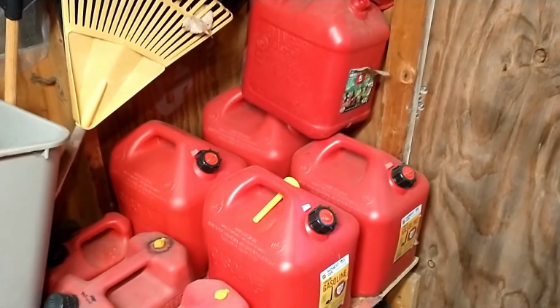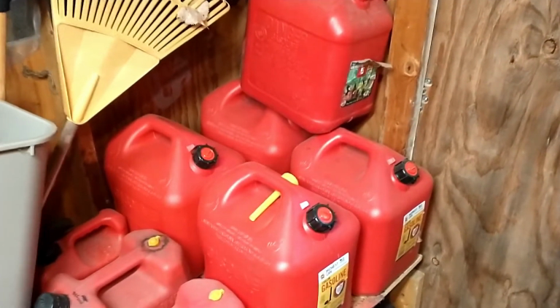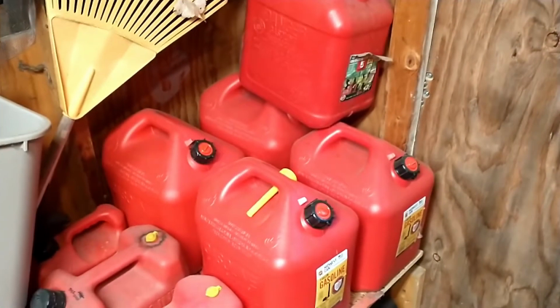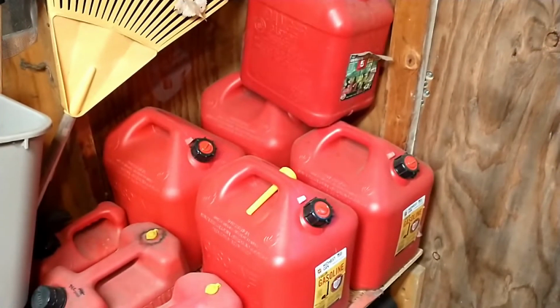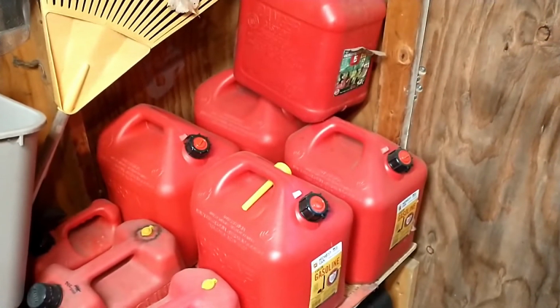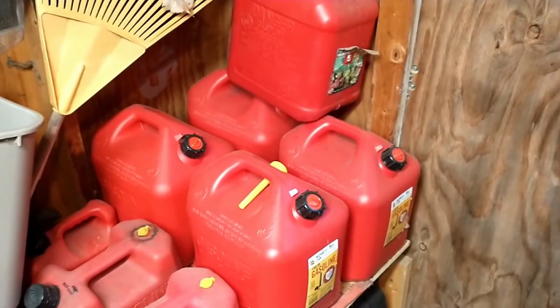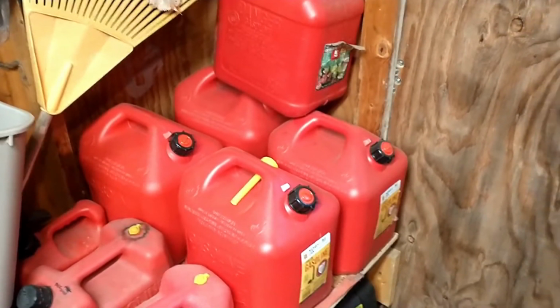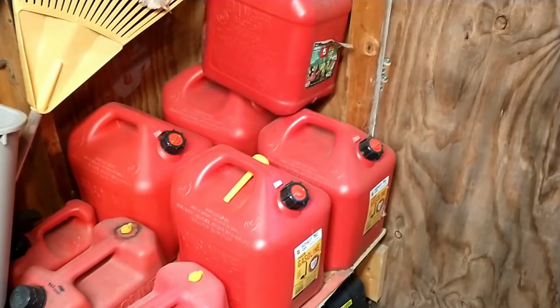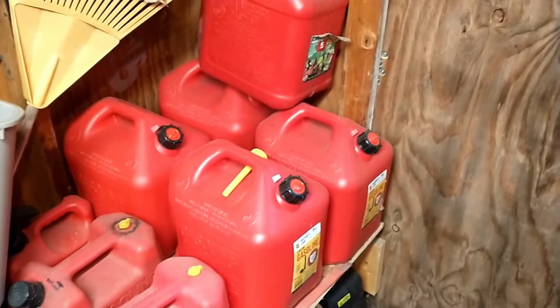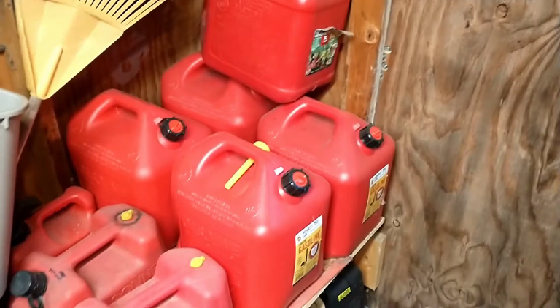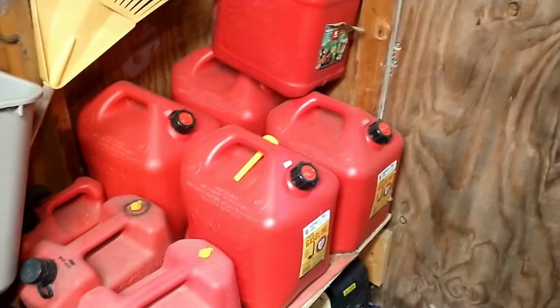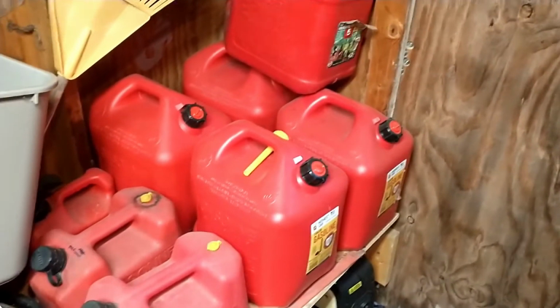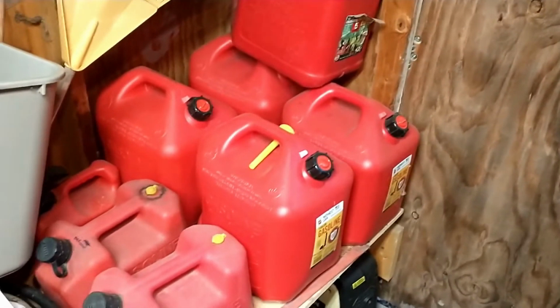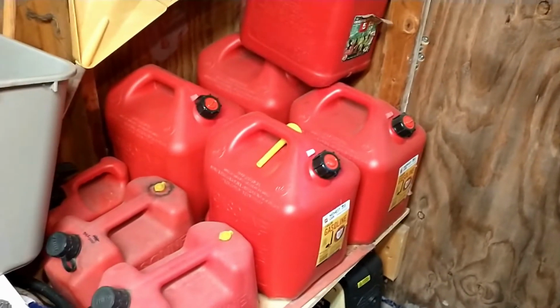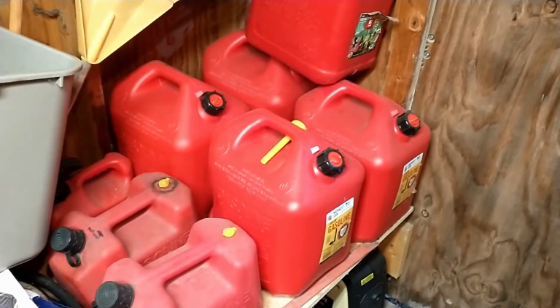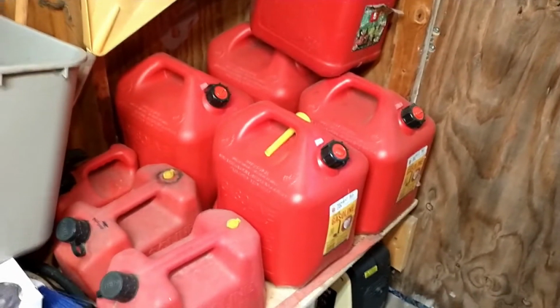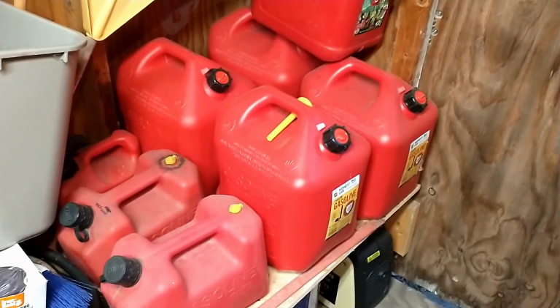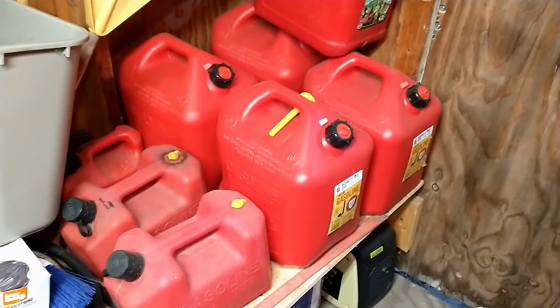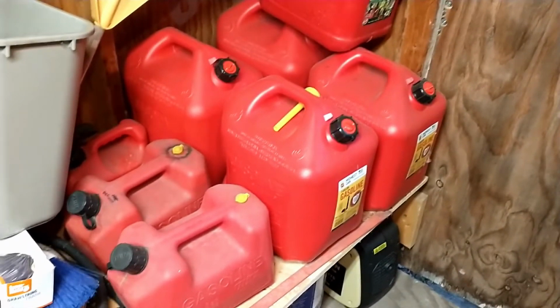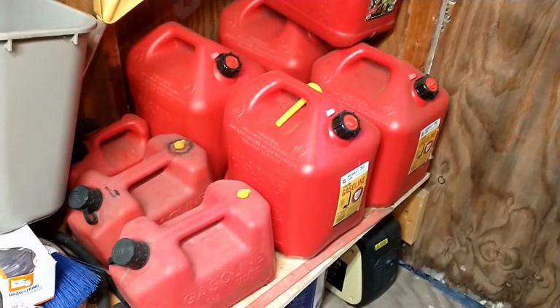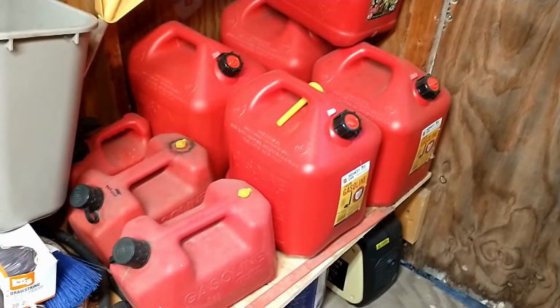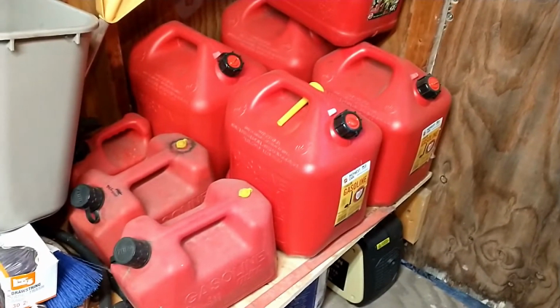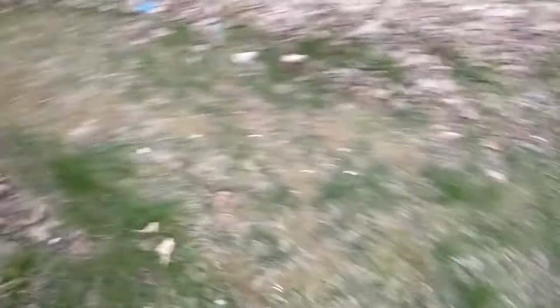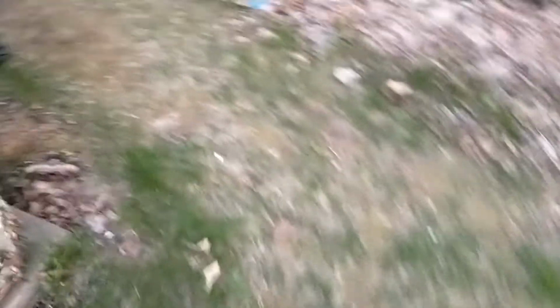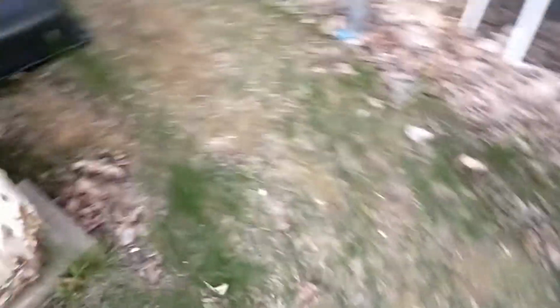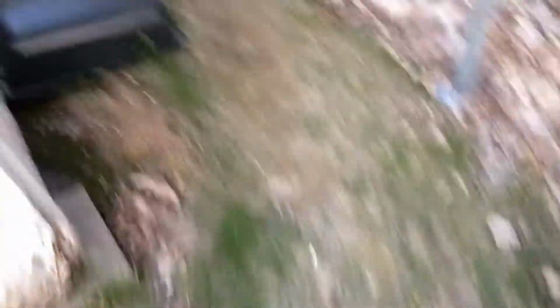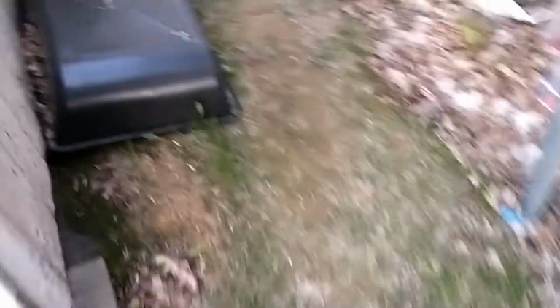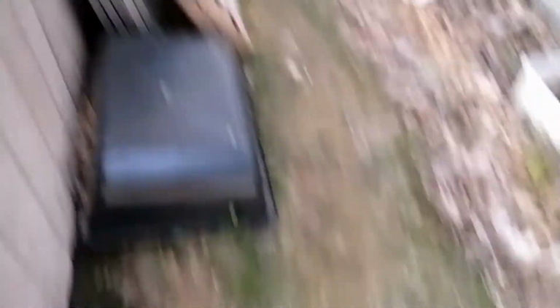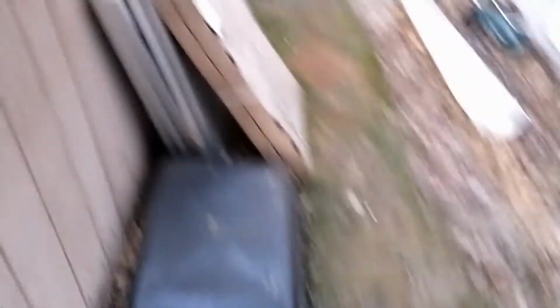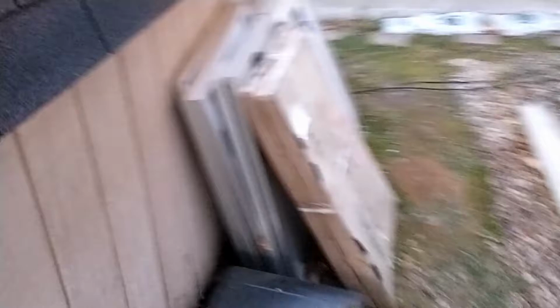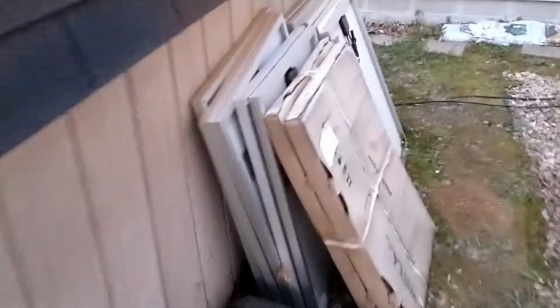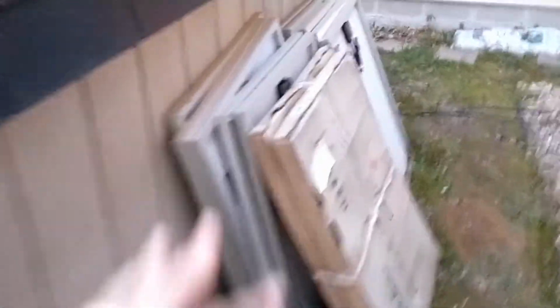That's one thing I wanted to point out: if you are moving, you have to kind of think about how you're going to deal with all these liquids and flammables. A couple other things I've got going on — I've got my solar panels all torn down.